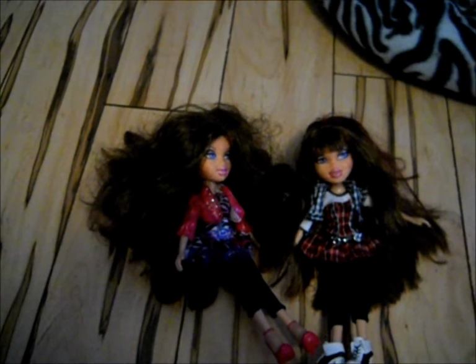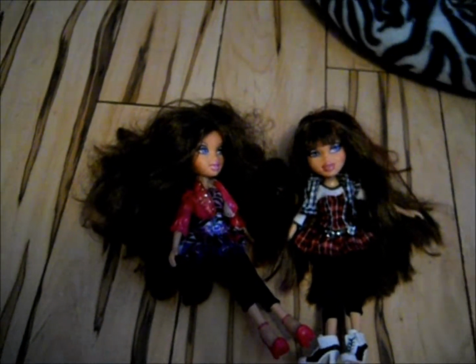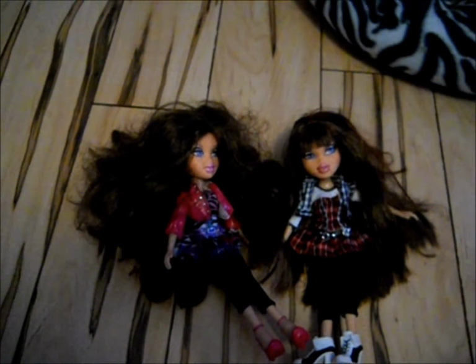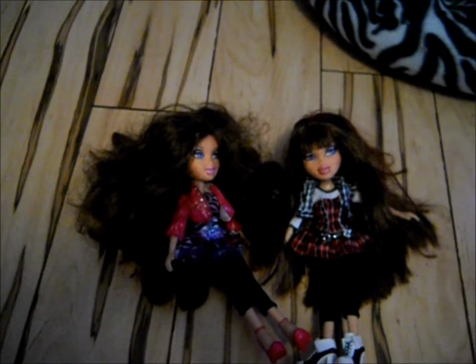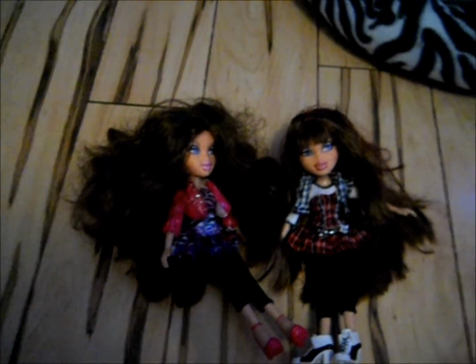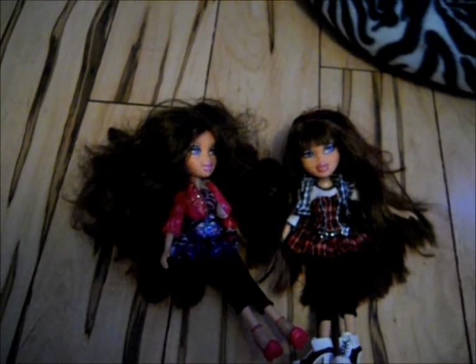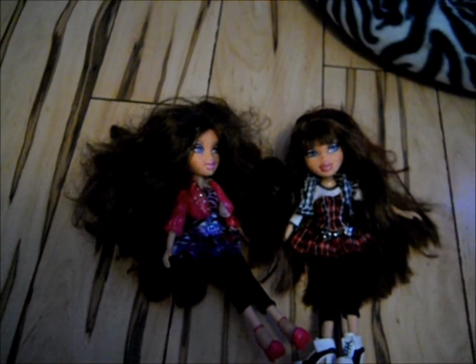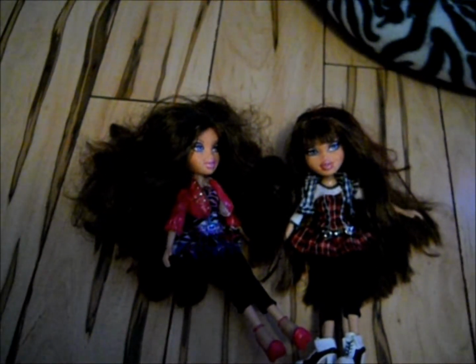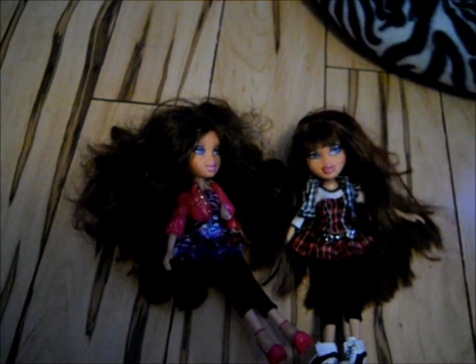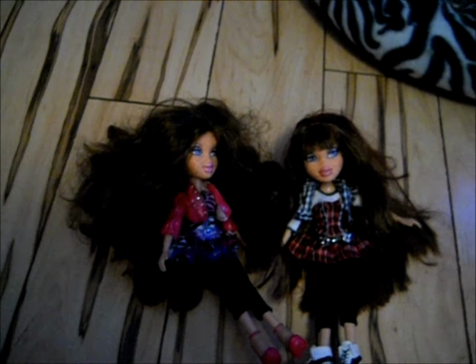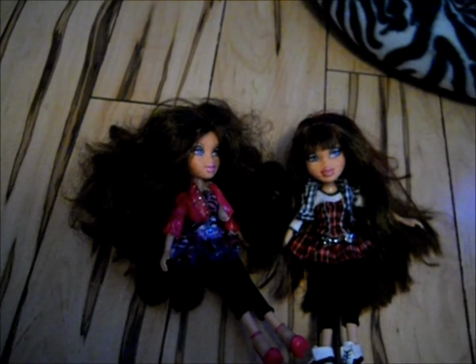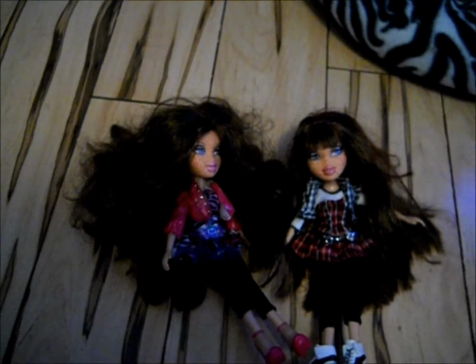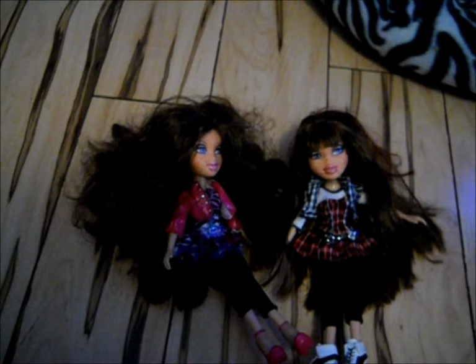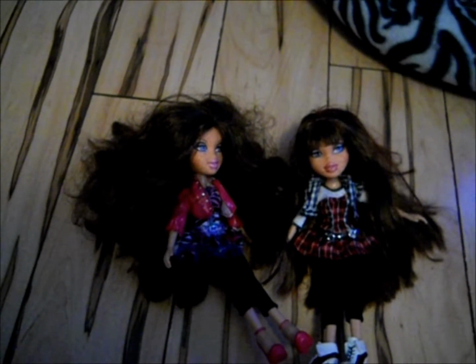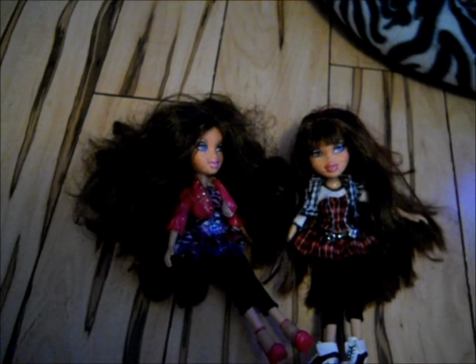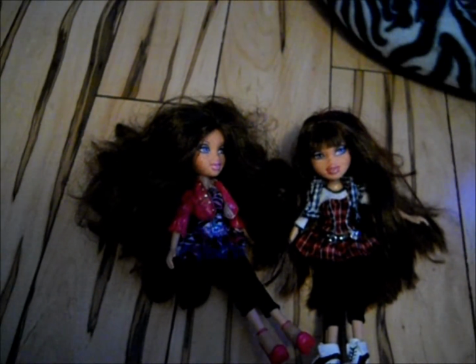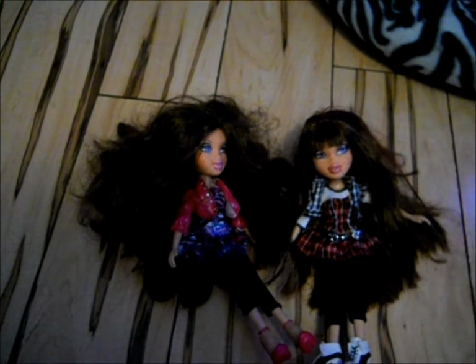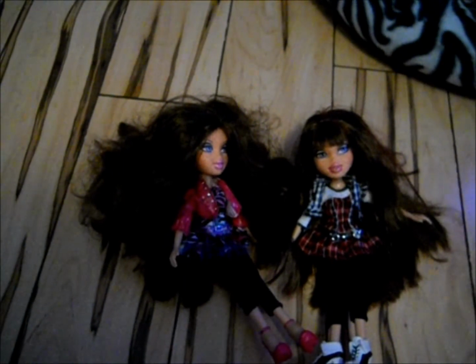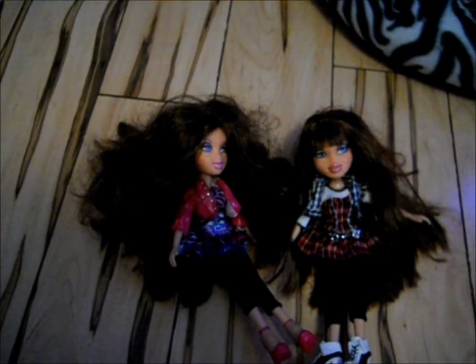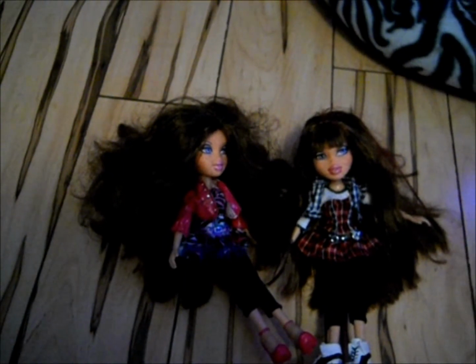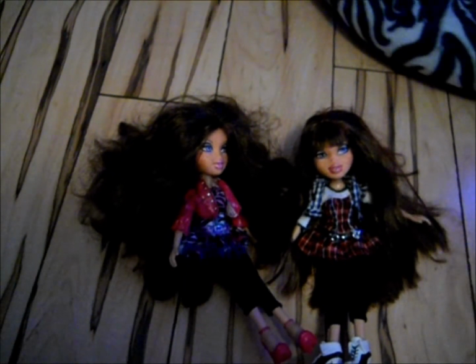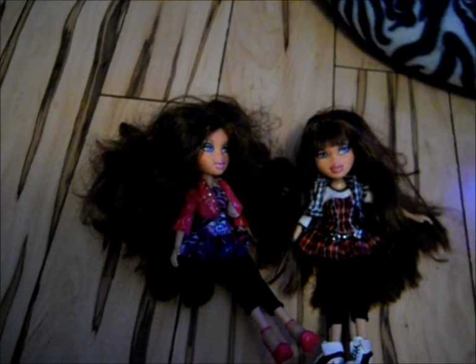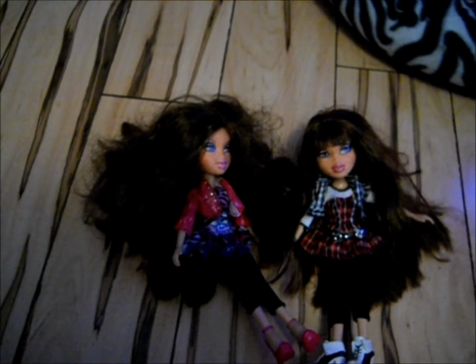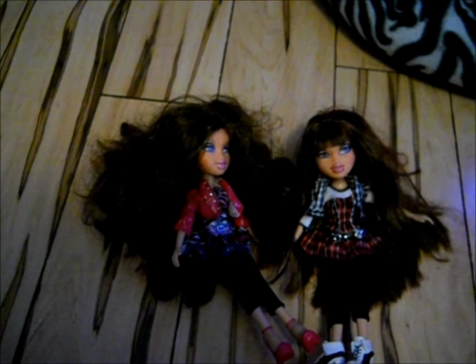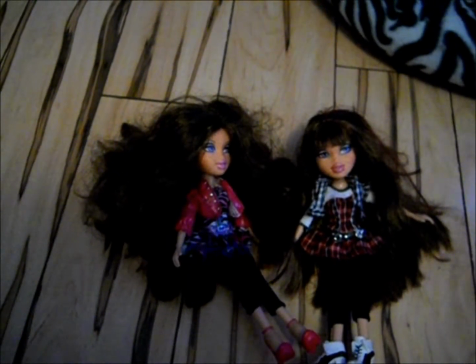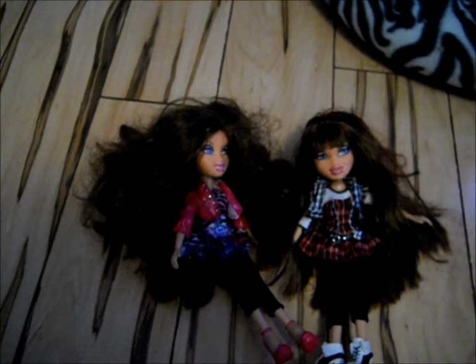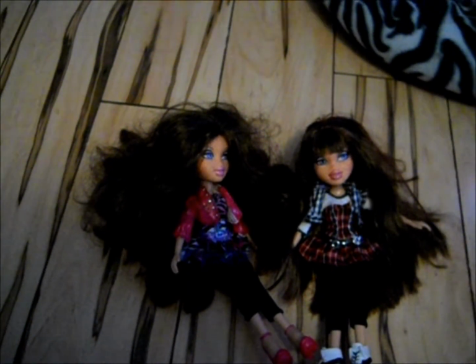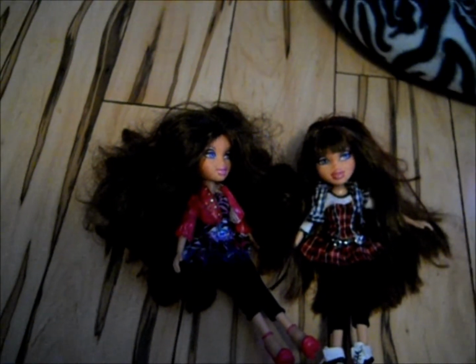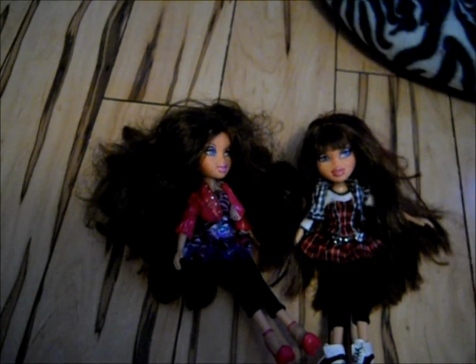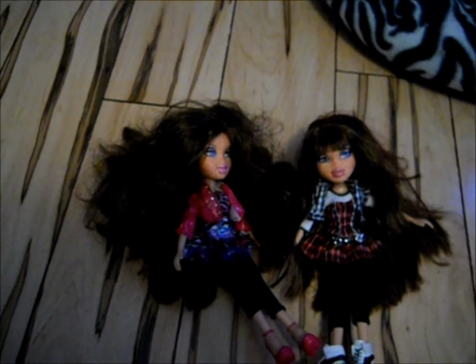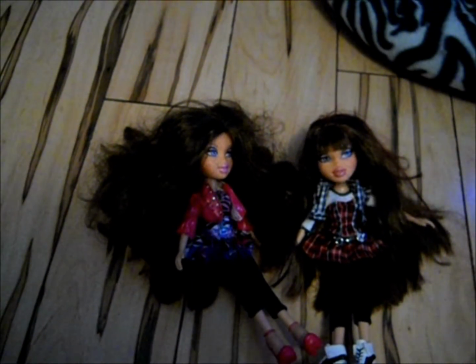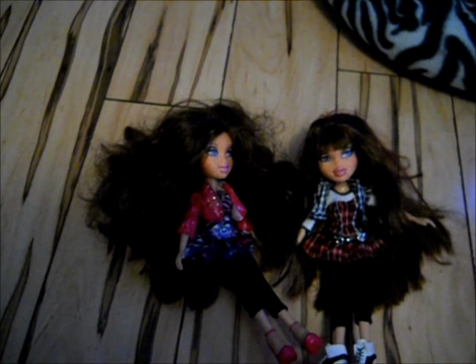That's all I have to show you right now. I'll show you my next doll next. Comment, subscribe.